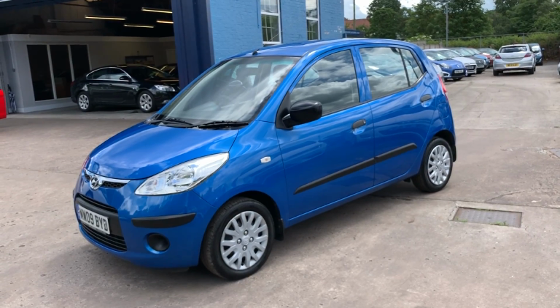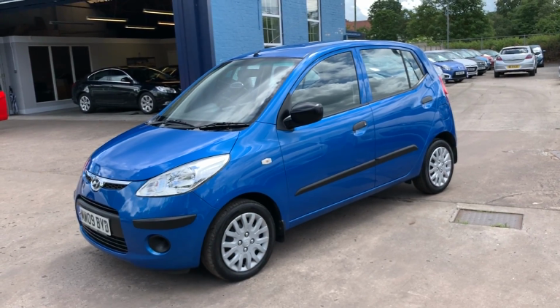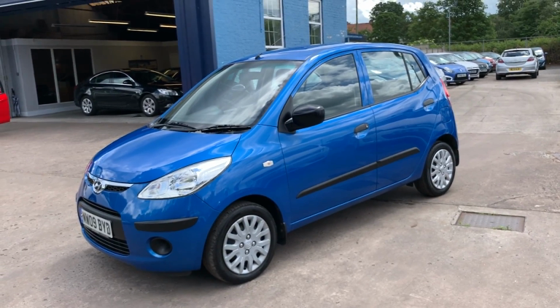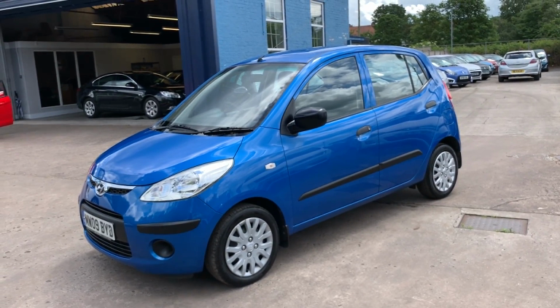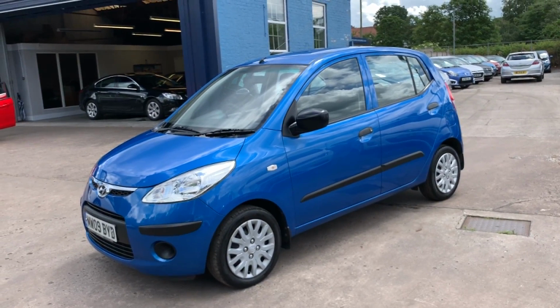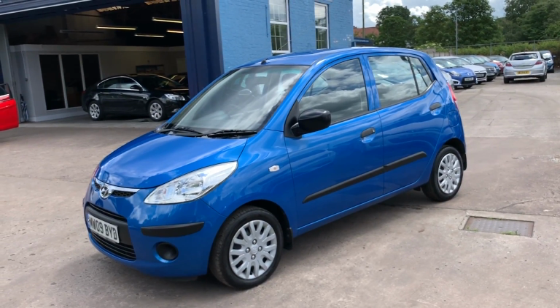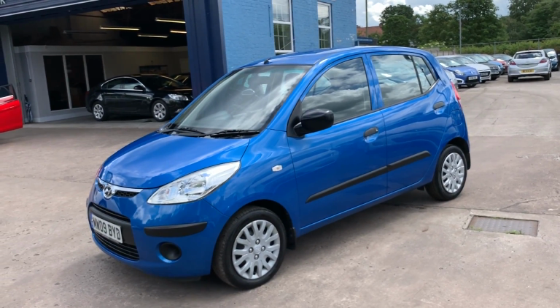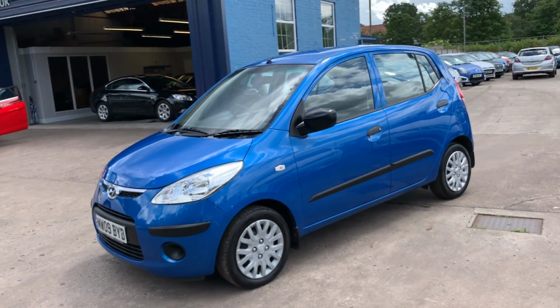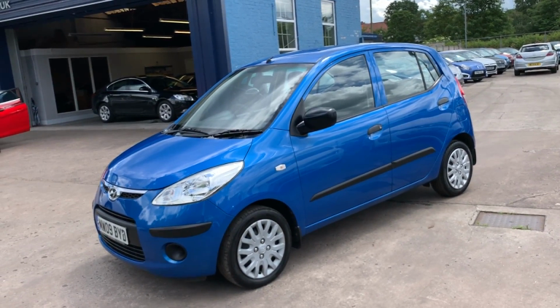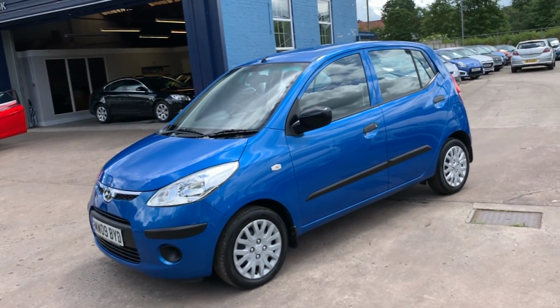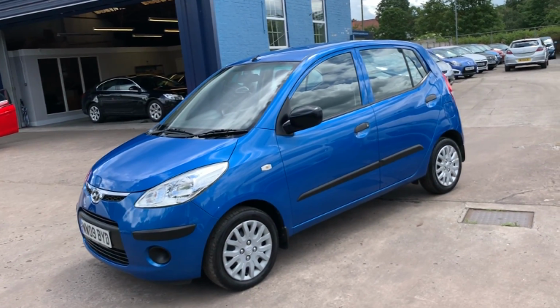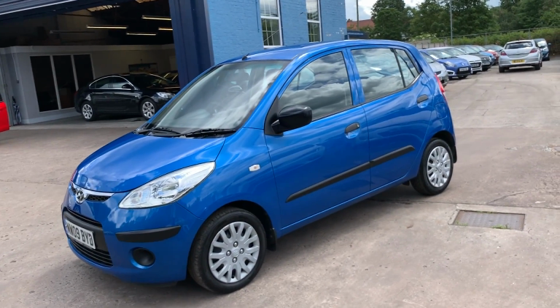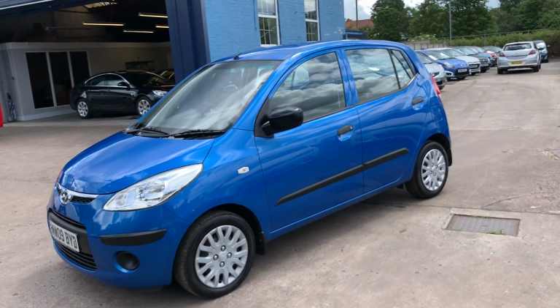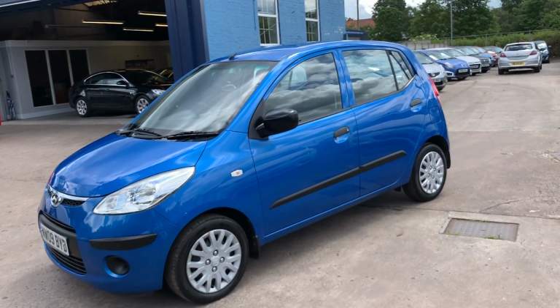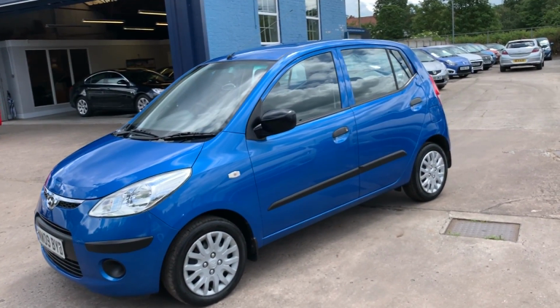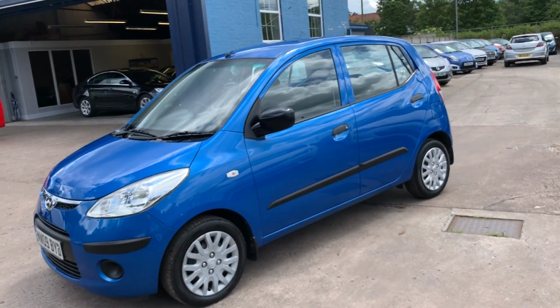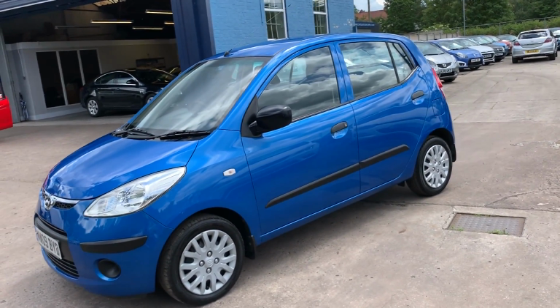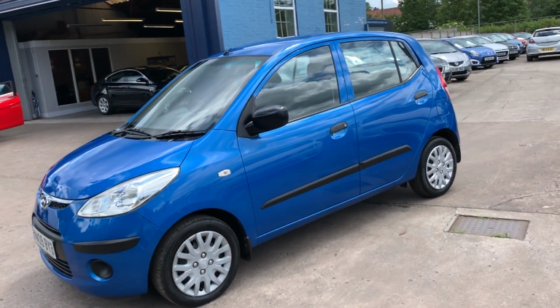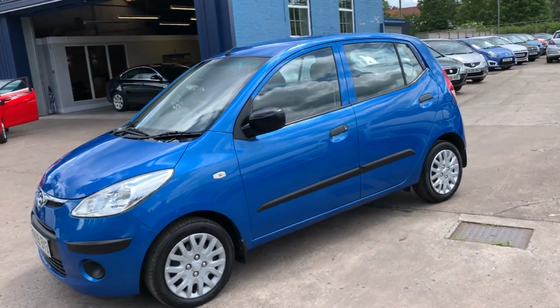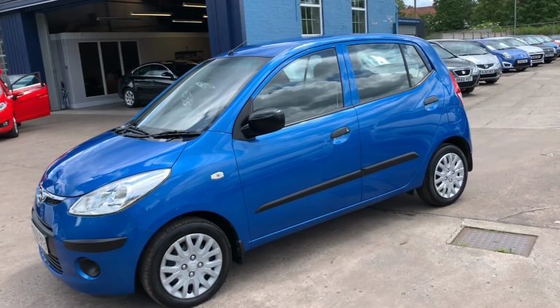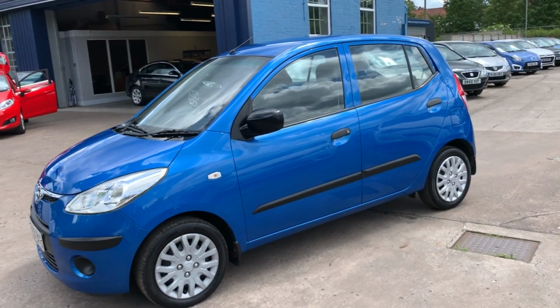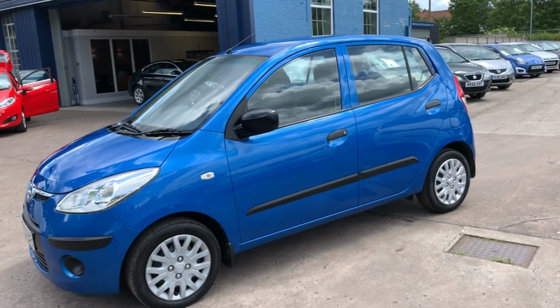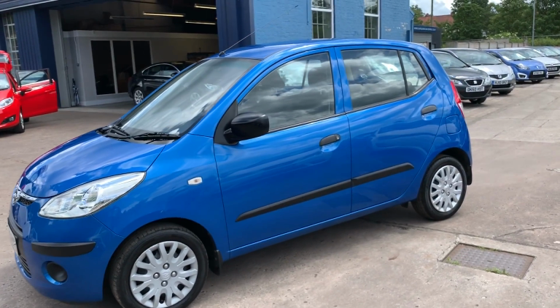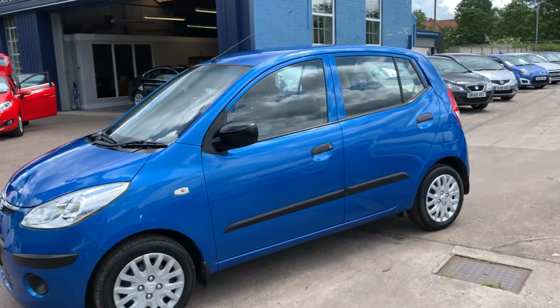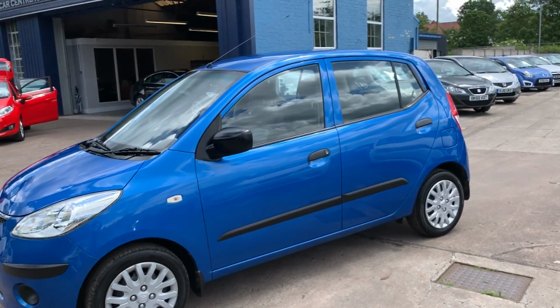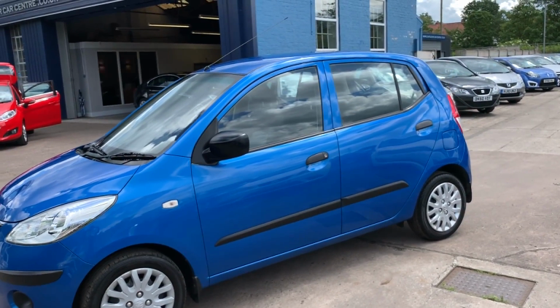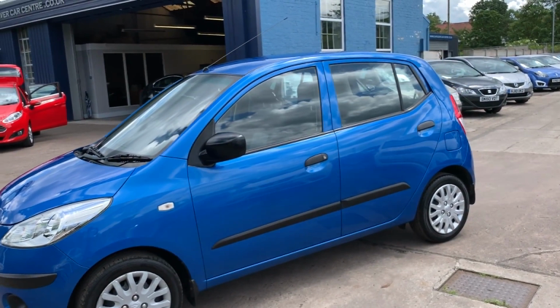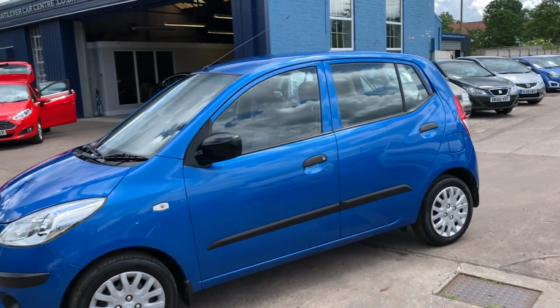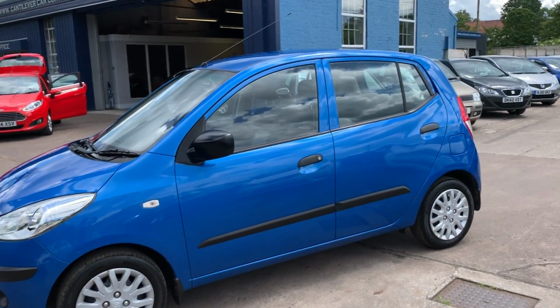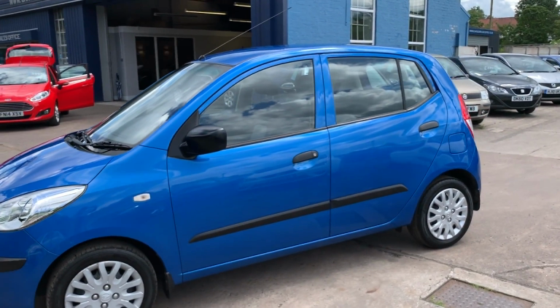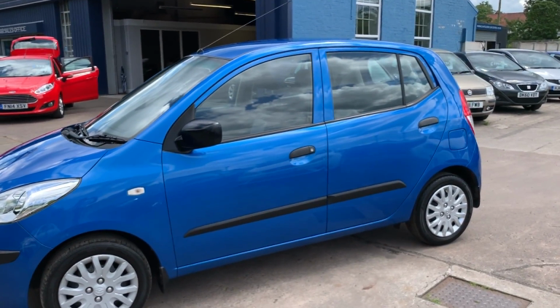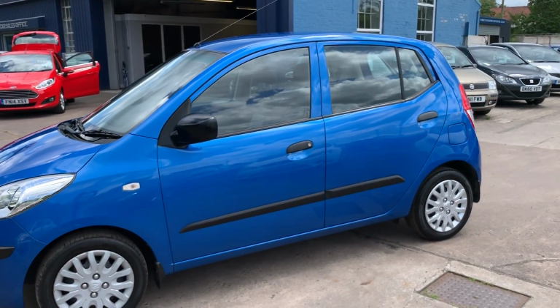Welcome to Cantilever Car Centre. Here today I have a Hyundai i10 Classic, registered in 2009 on an 09 plate.